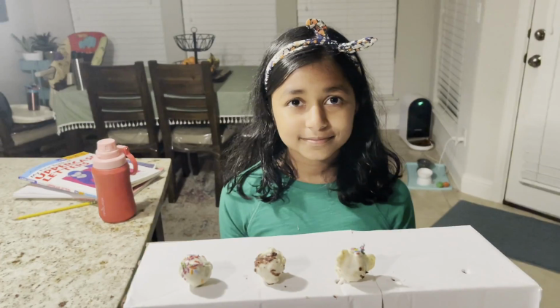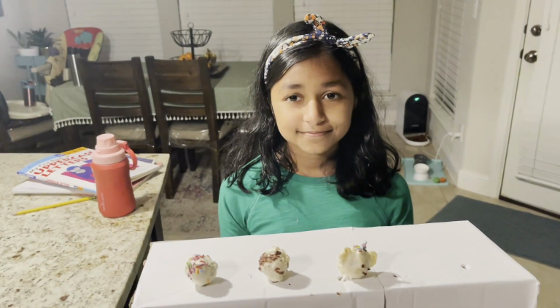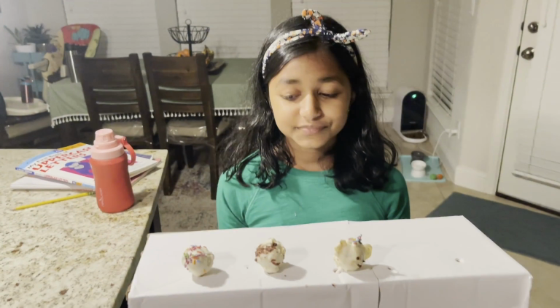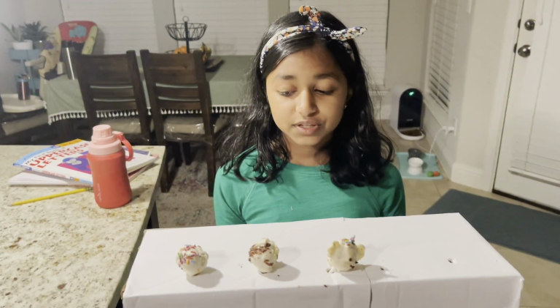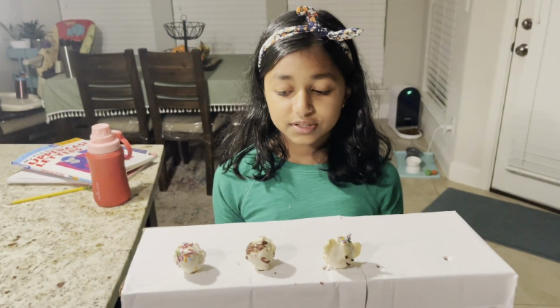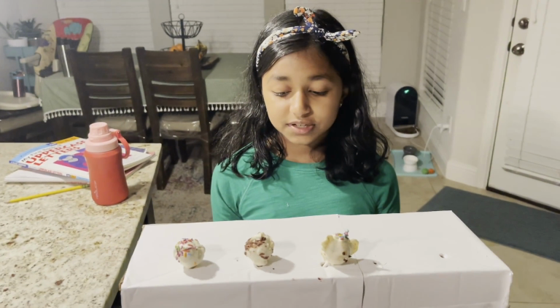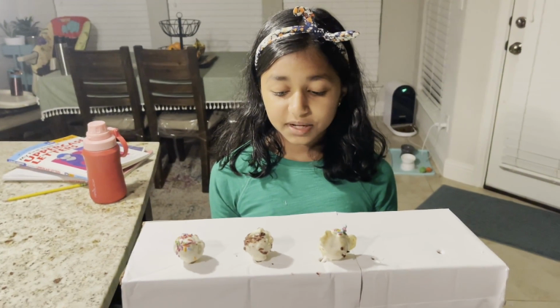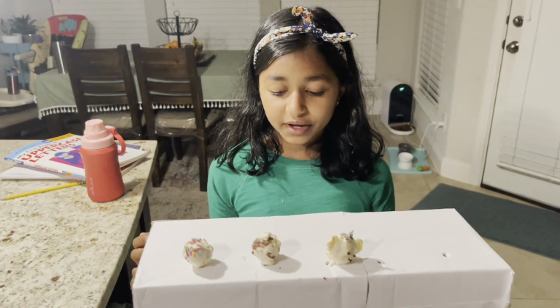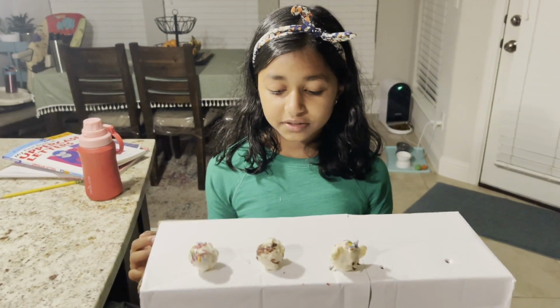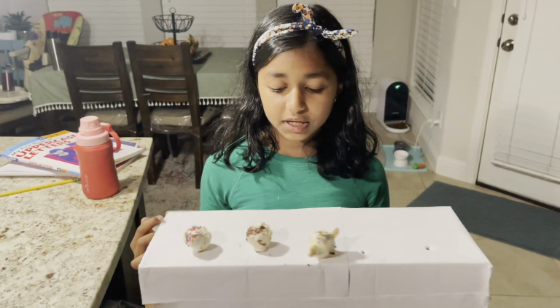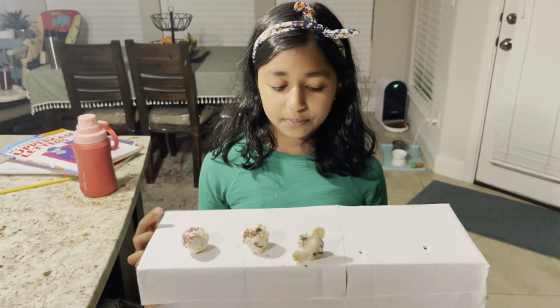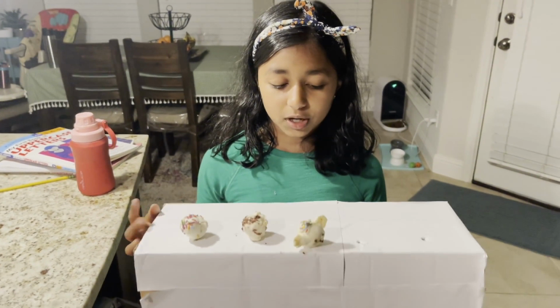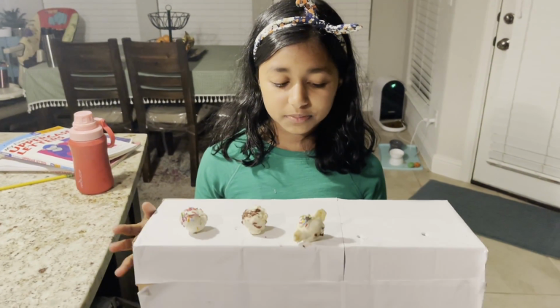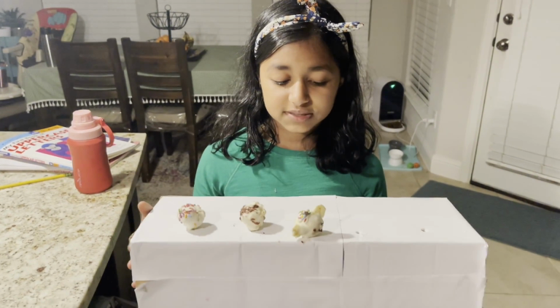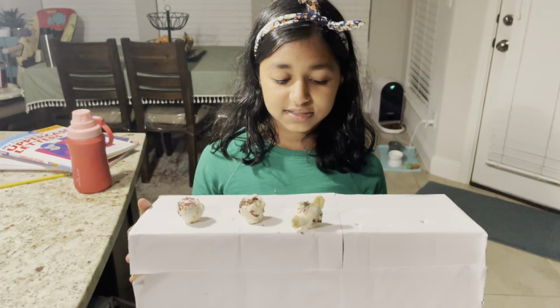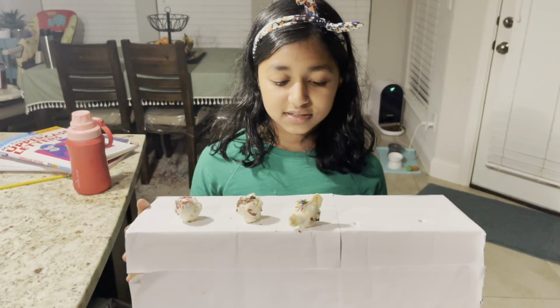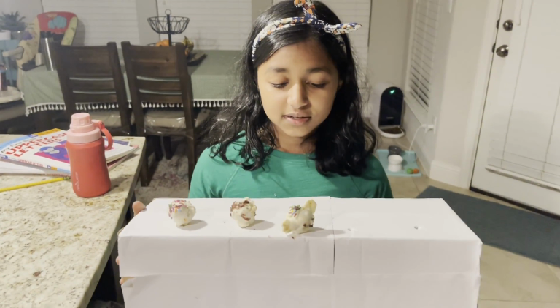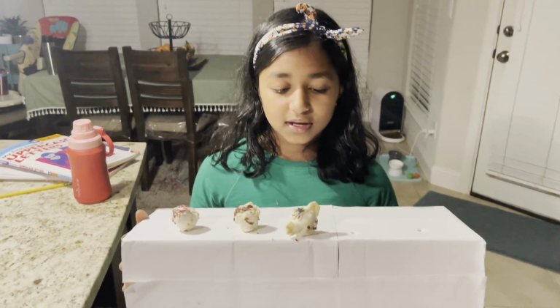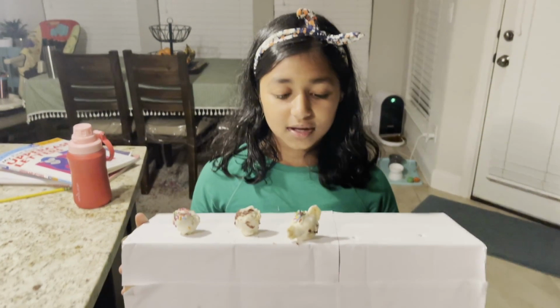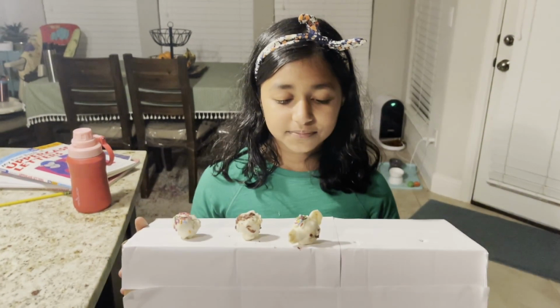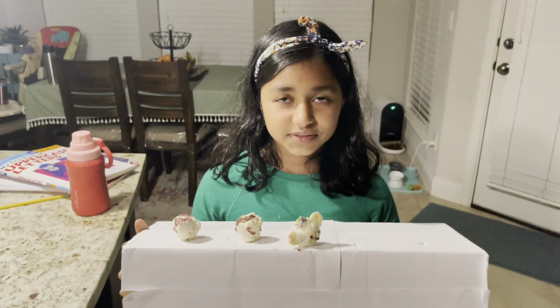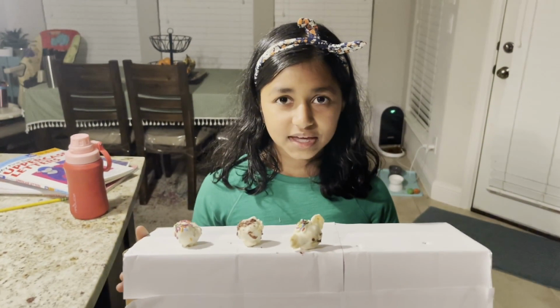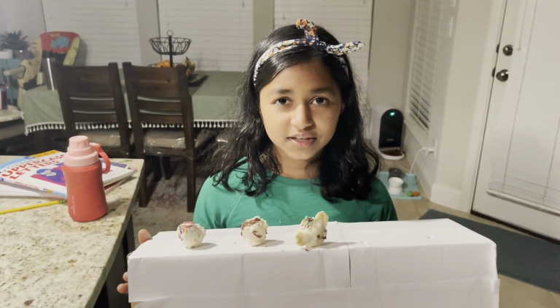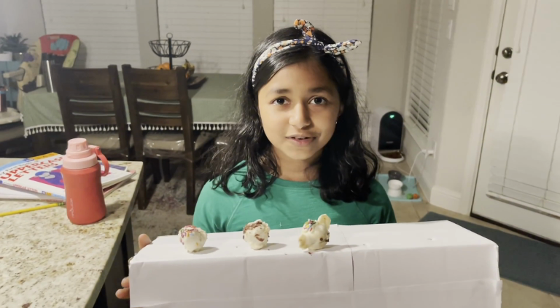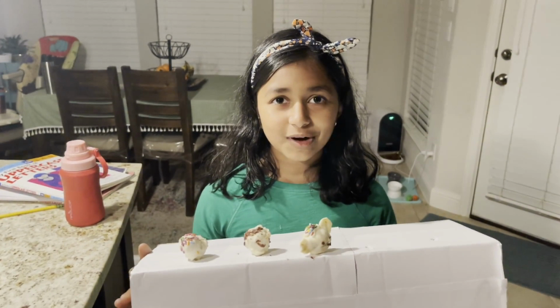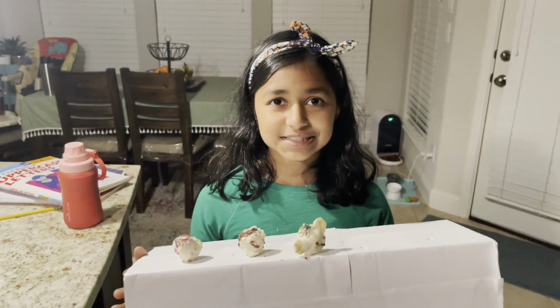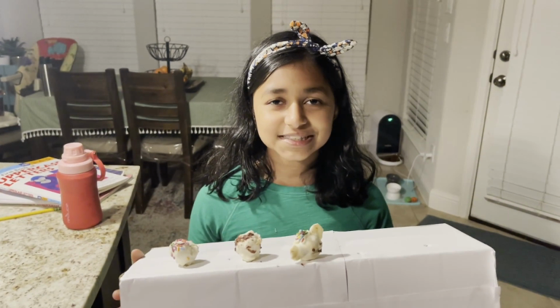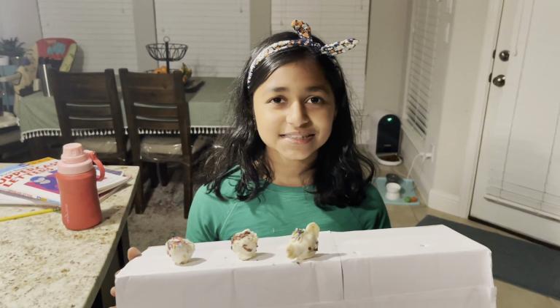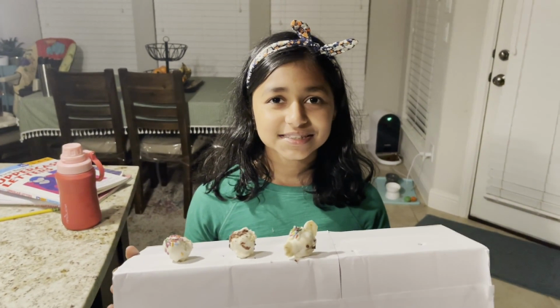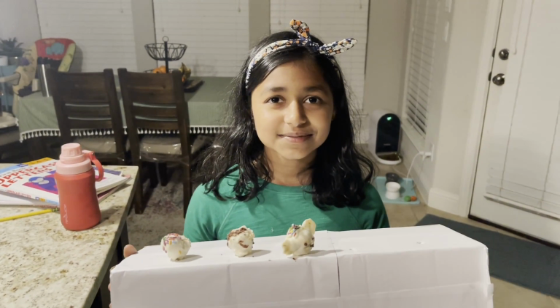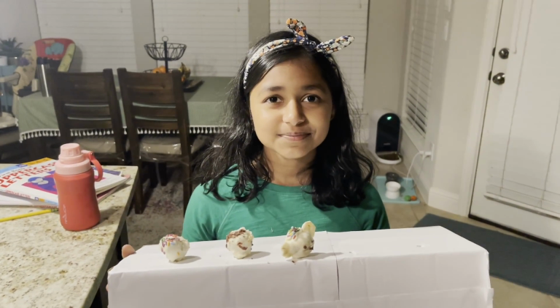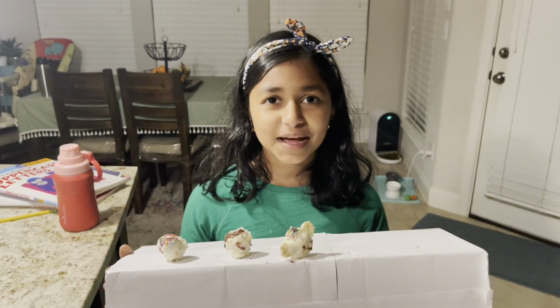So these are my final cake pops. Thank you for watching, bye!